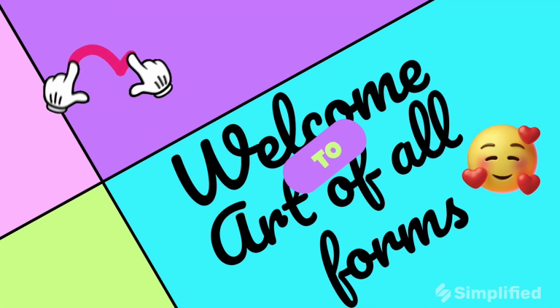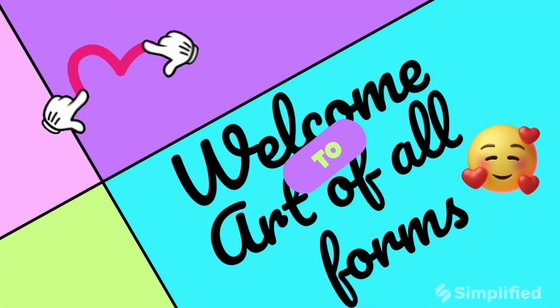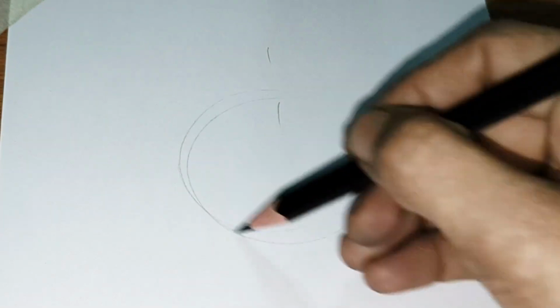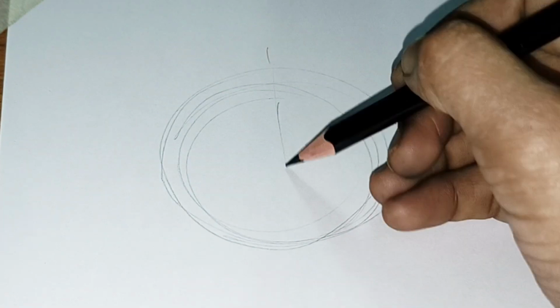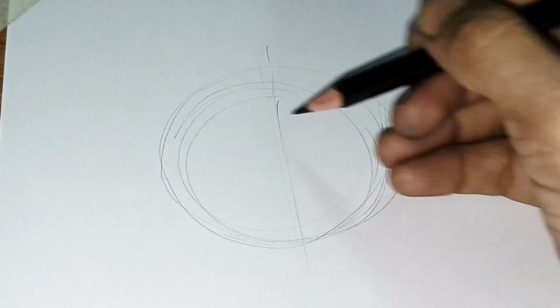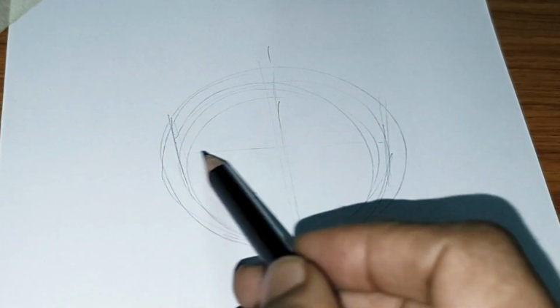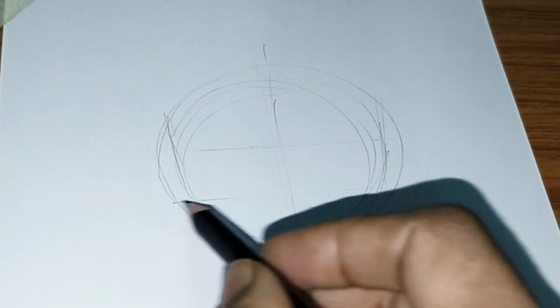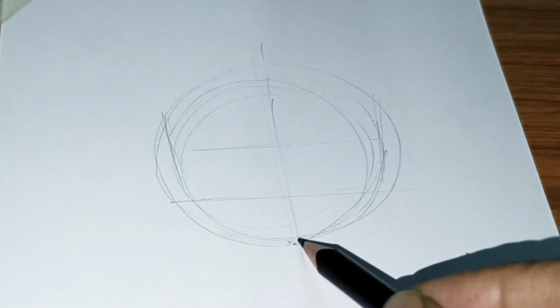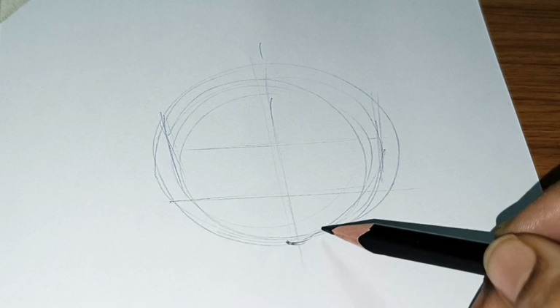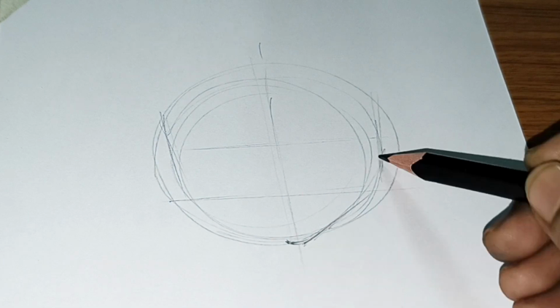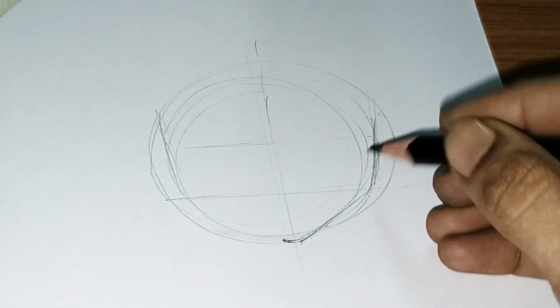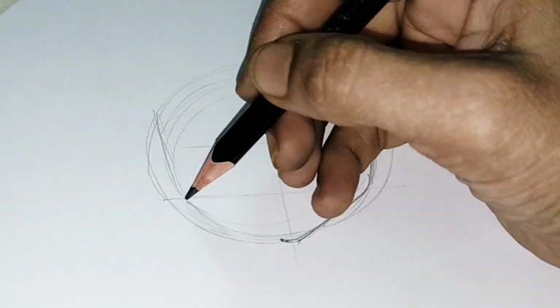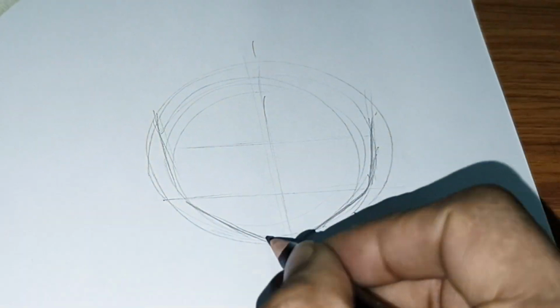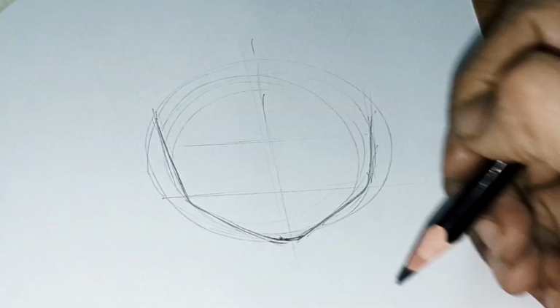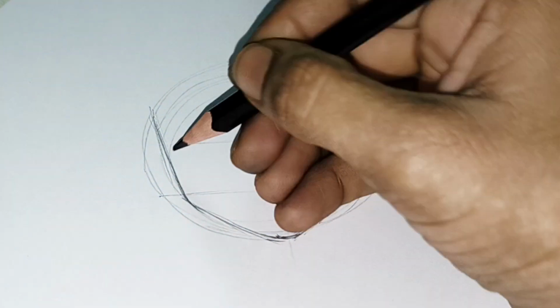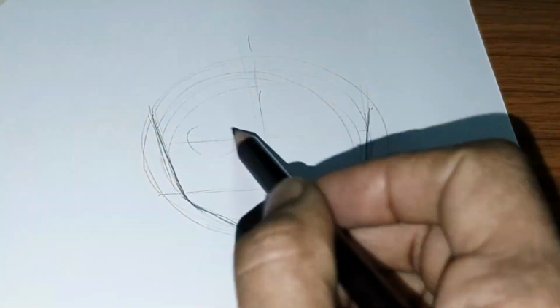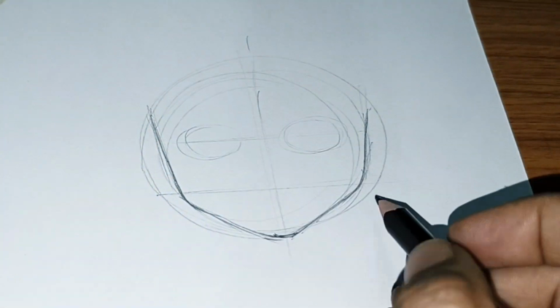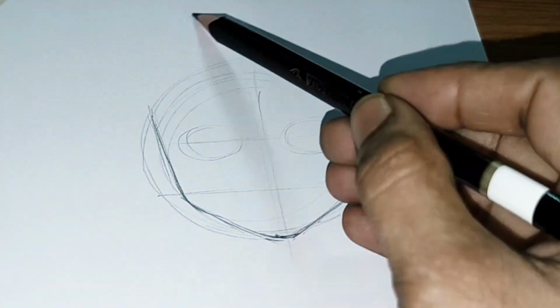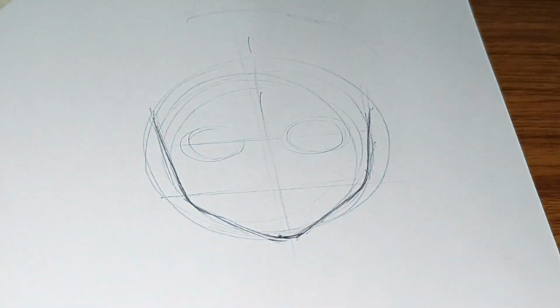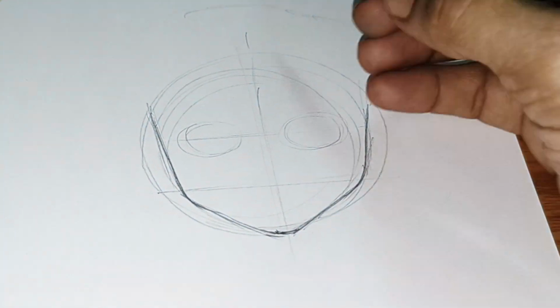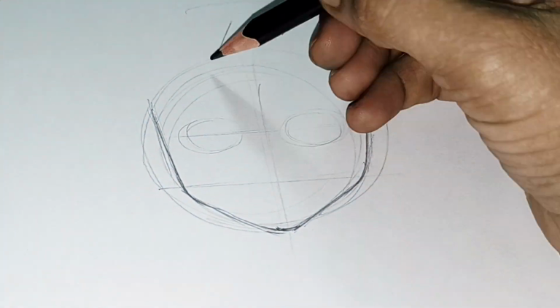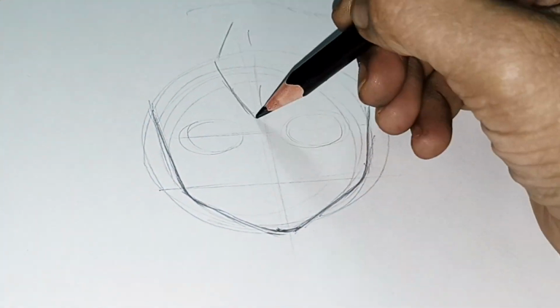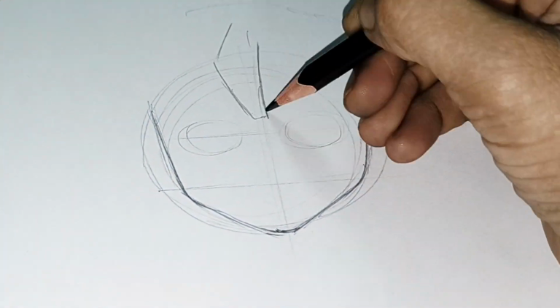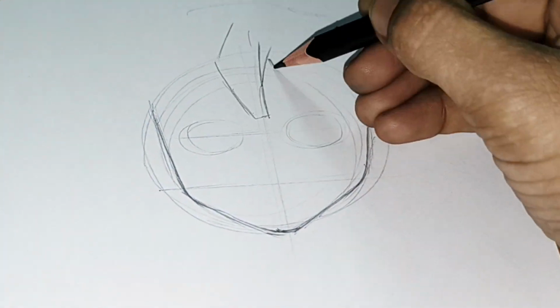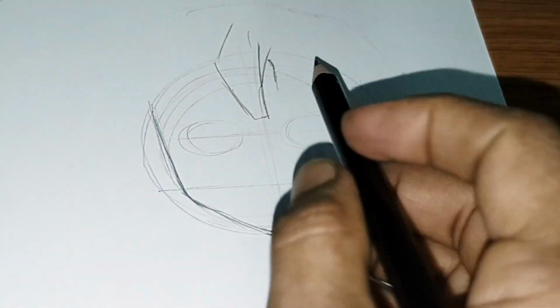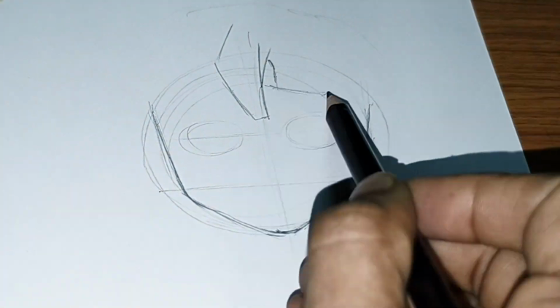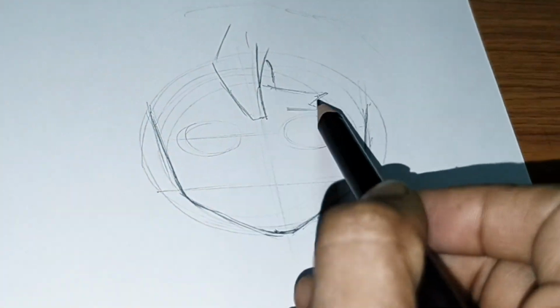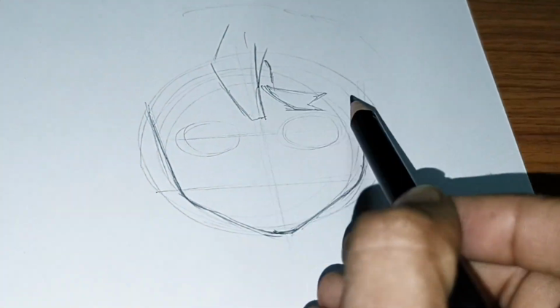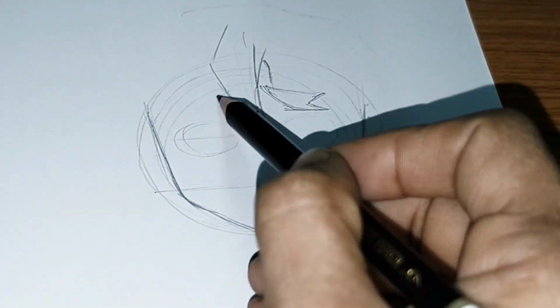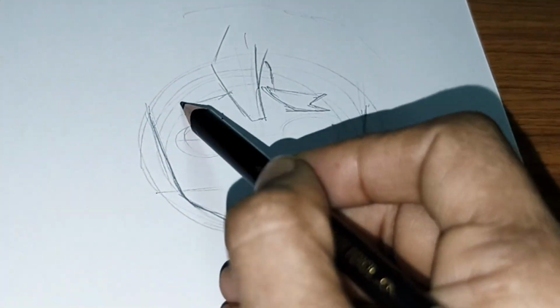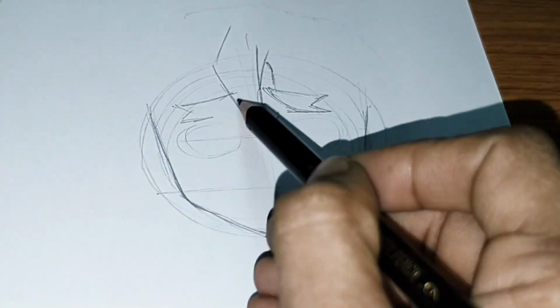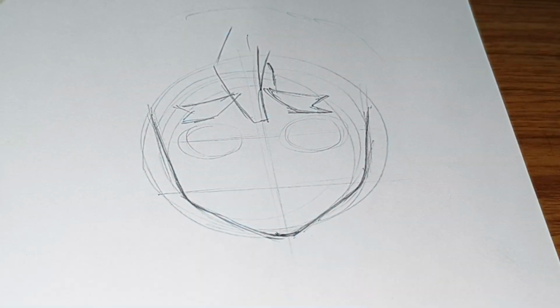How to draw Zenitsu Agatsuma. Draw a circle and center line, followed by the shape of the face.